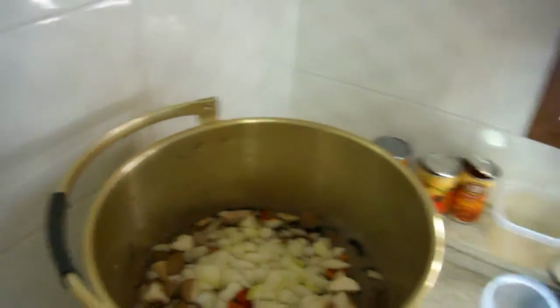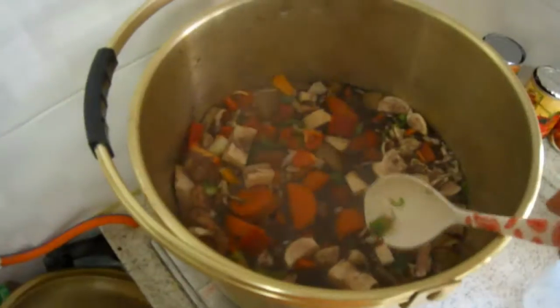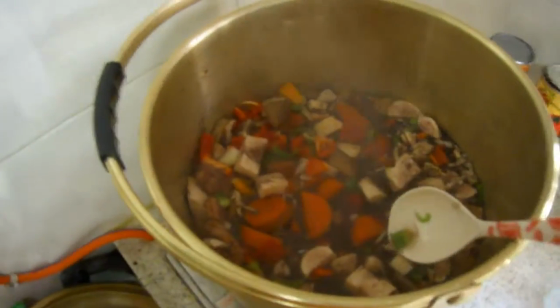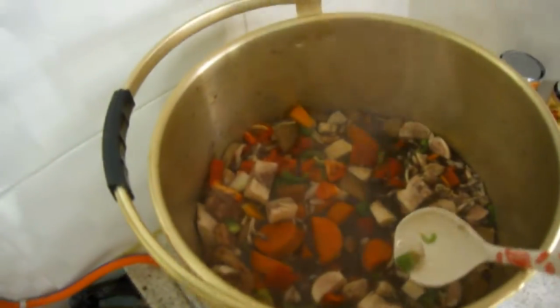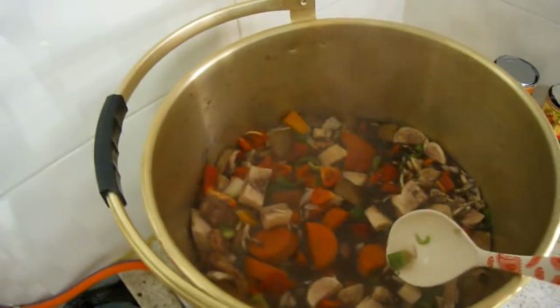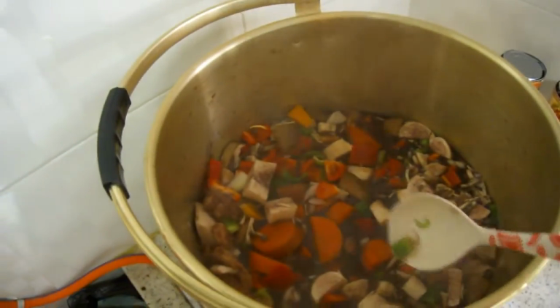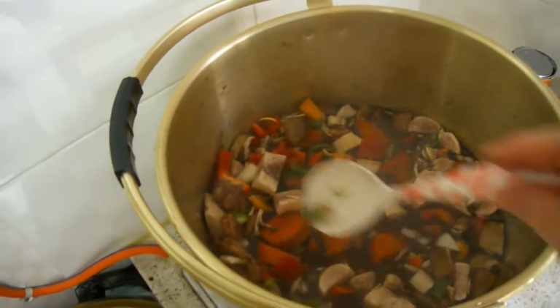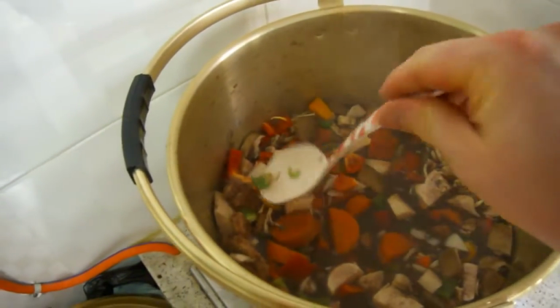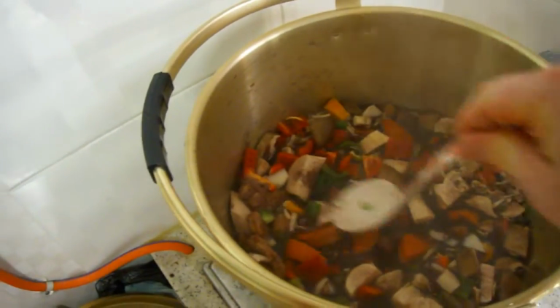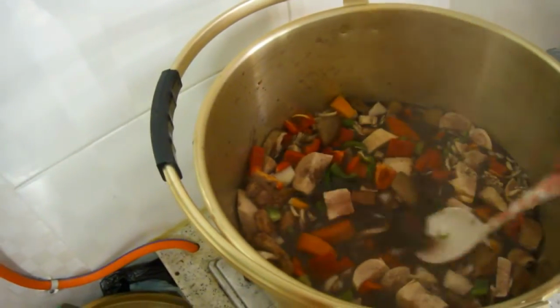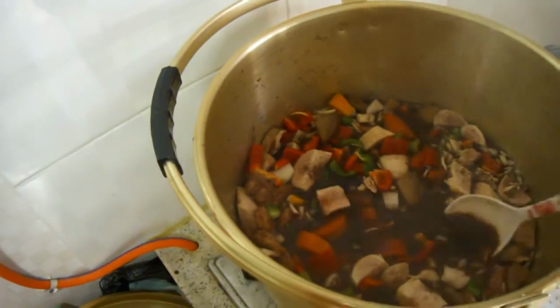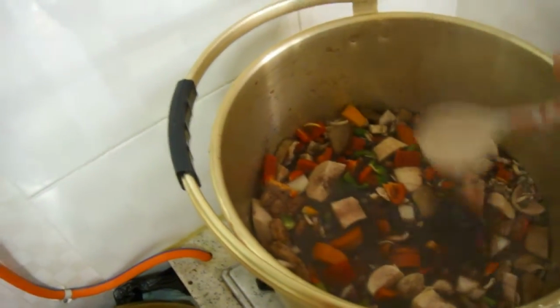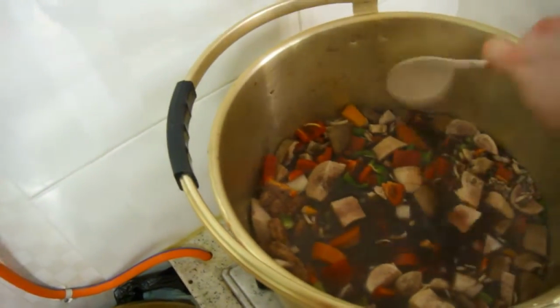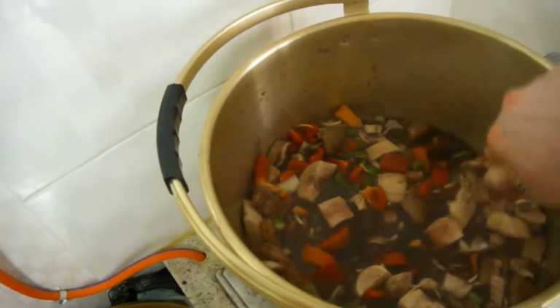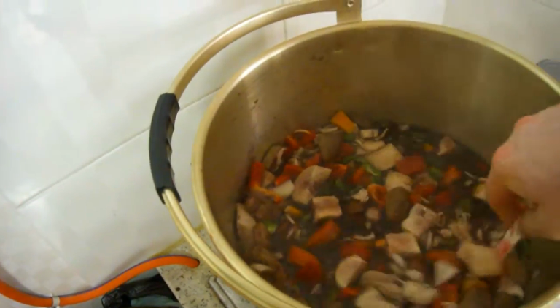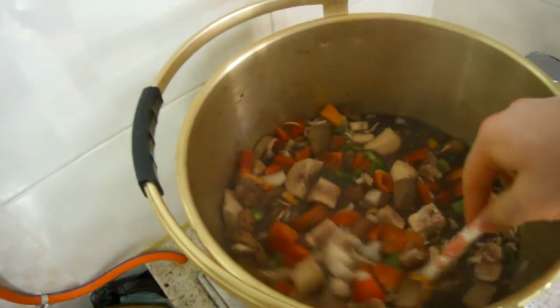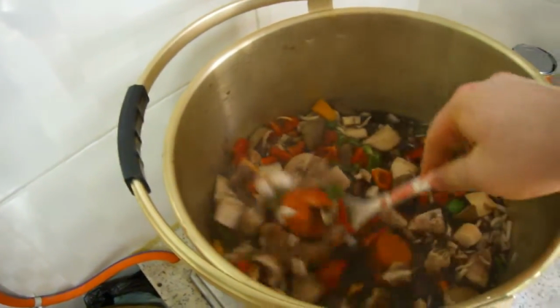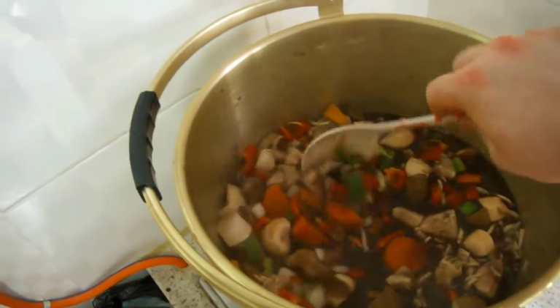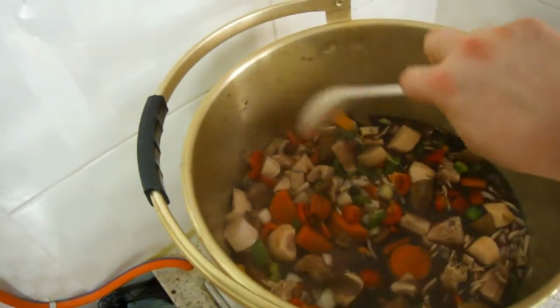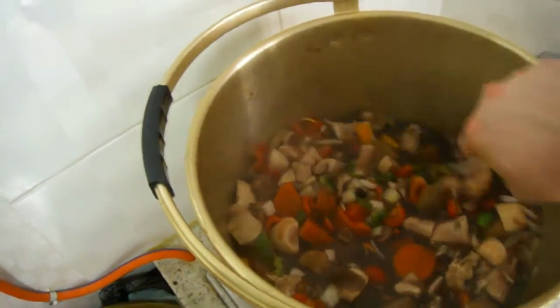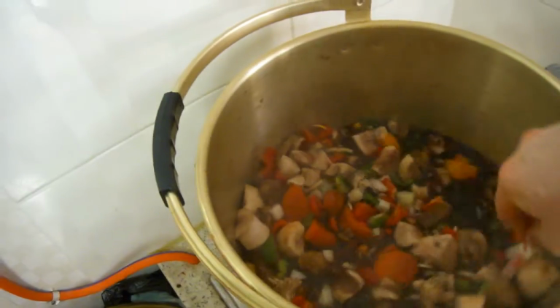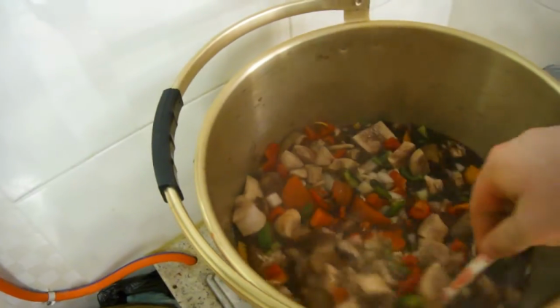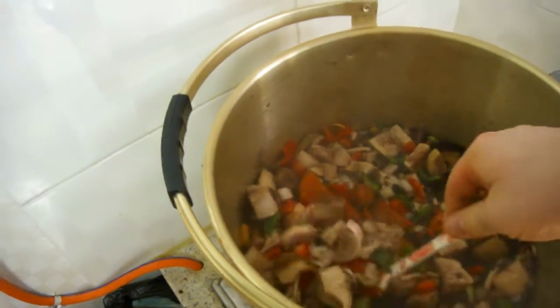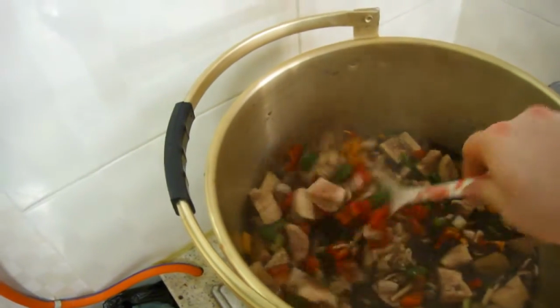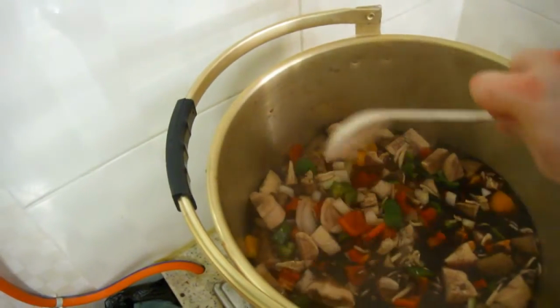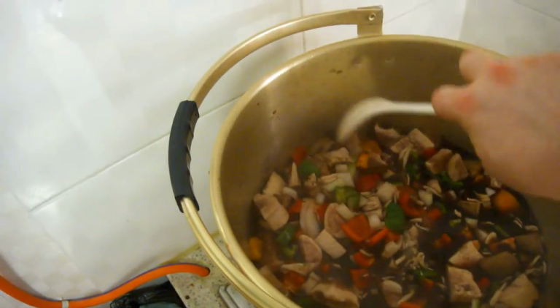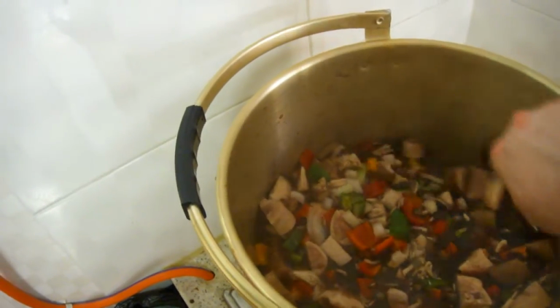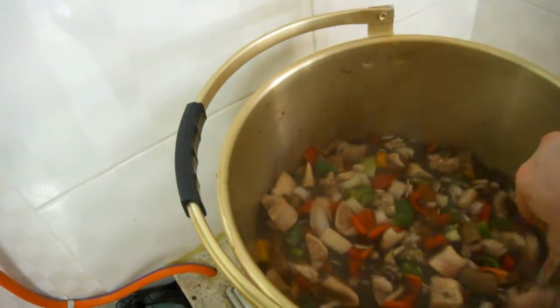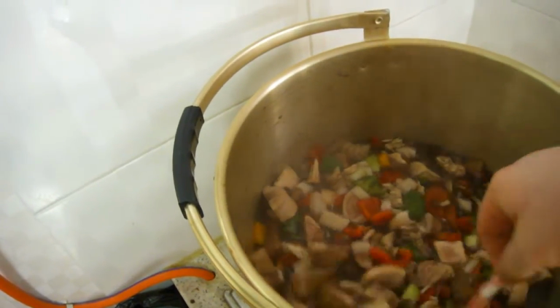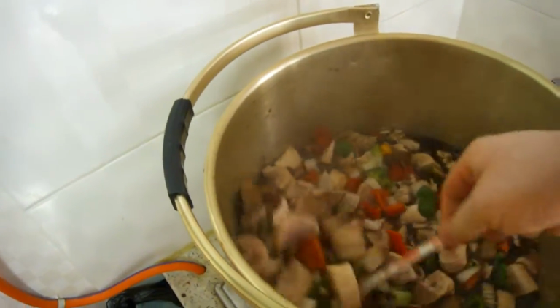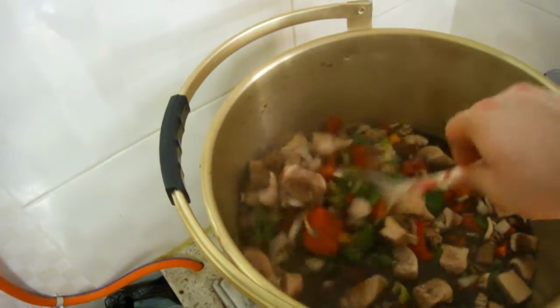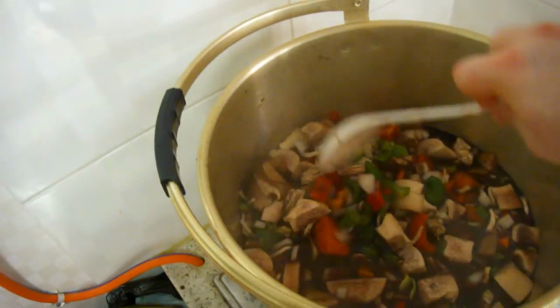Oh, look at that — look at all those colors! And it's like Christmas tree stew again. Yum yum.